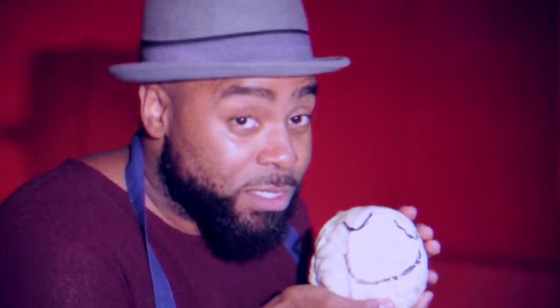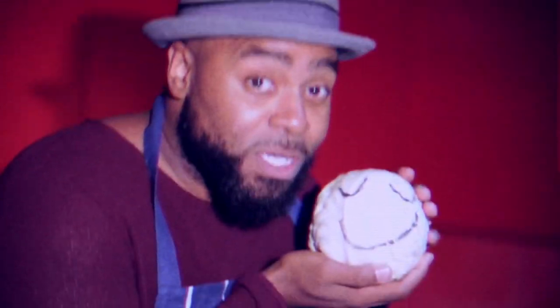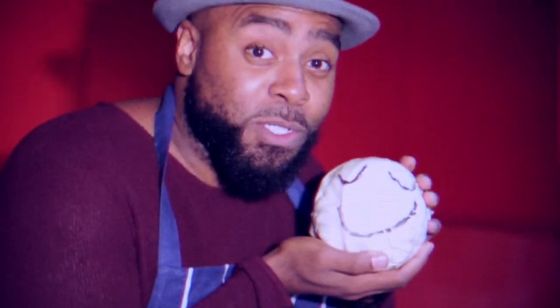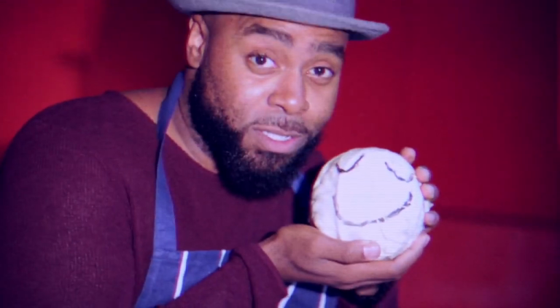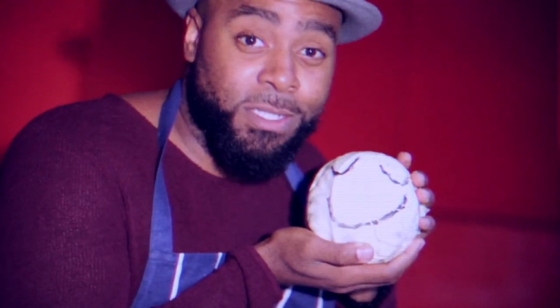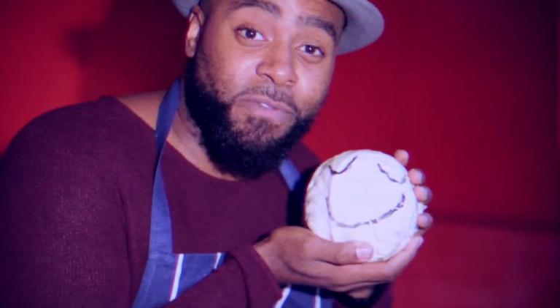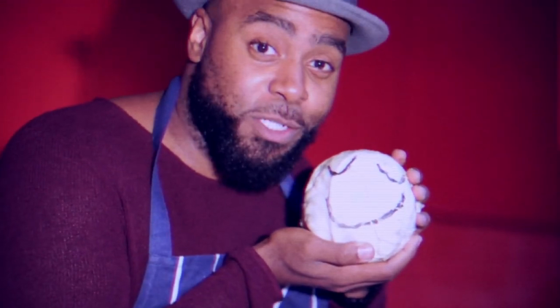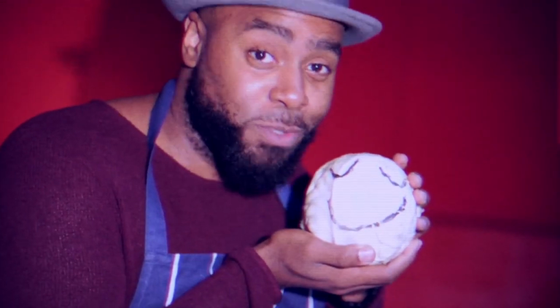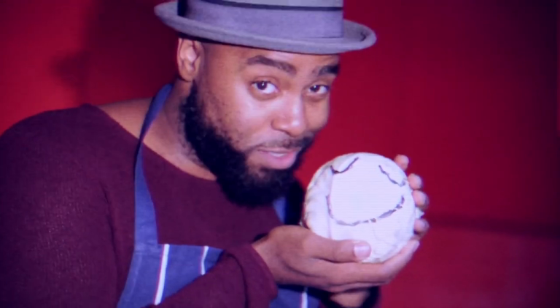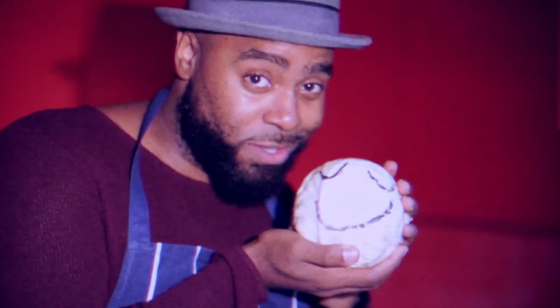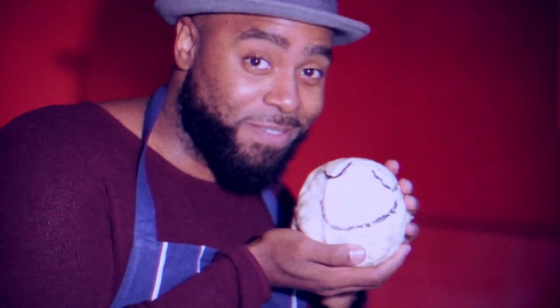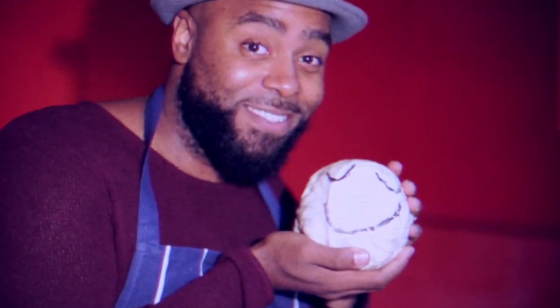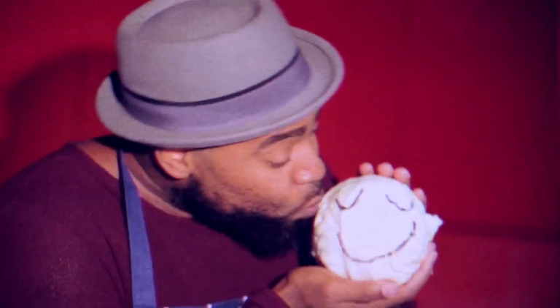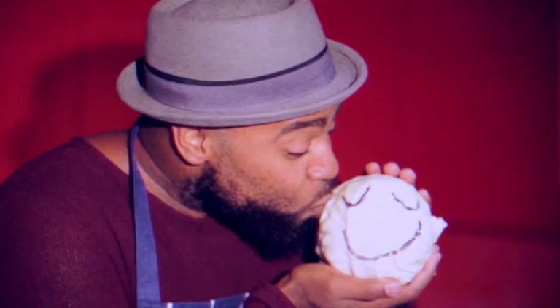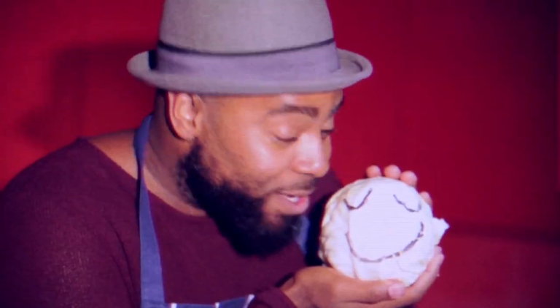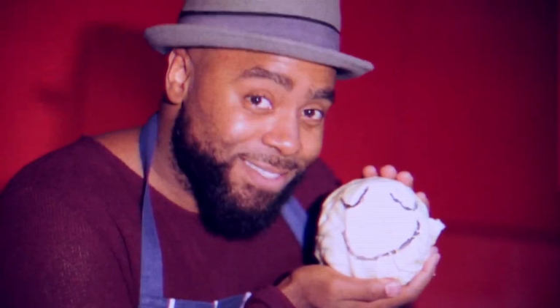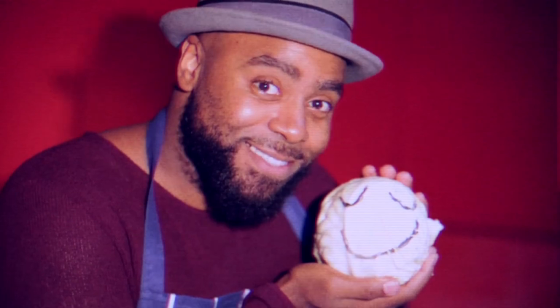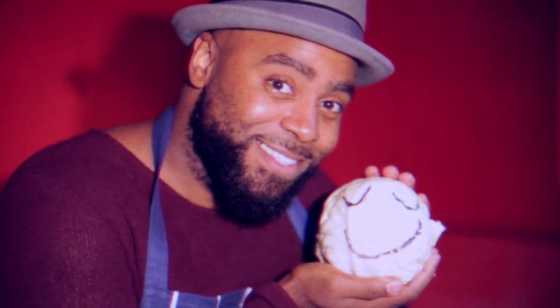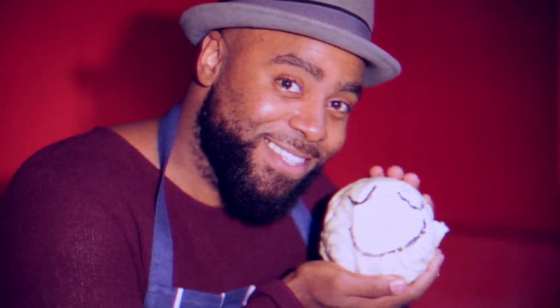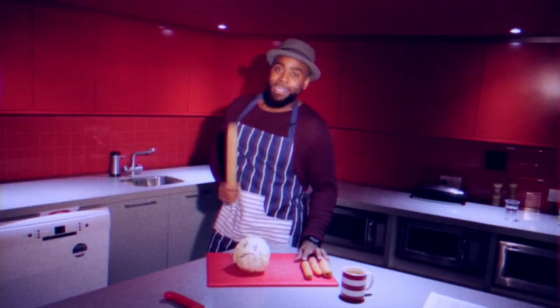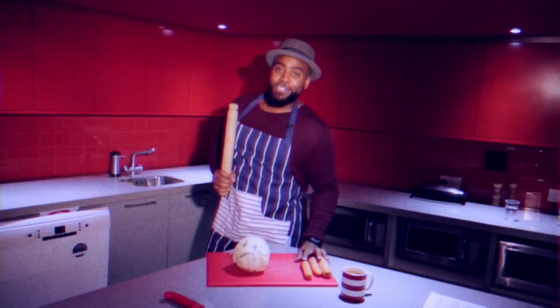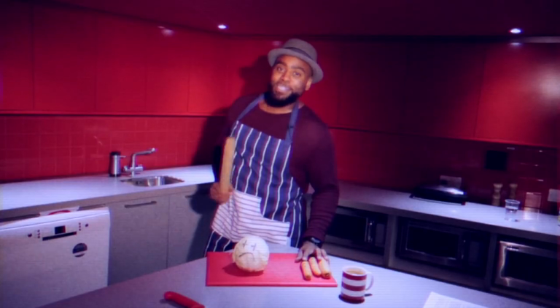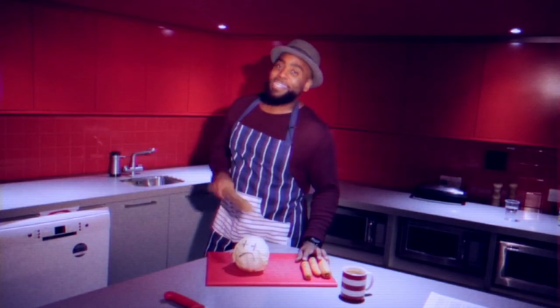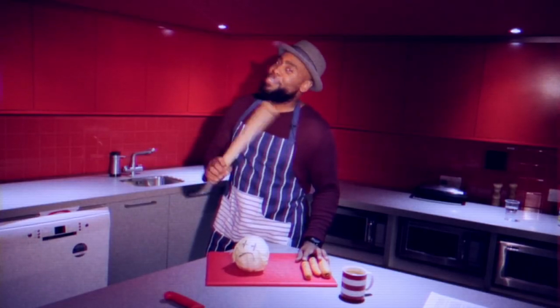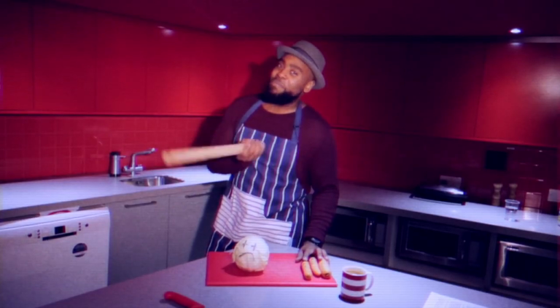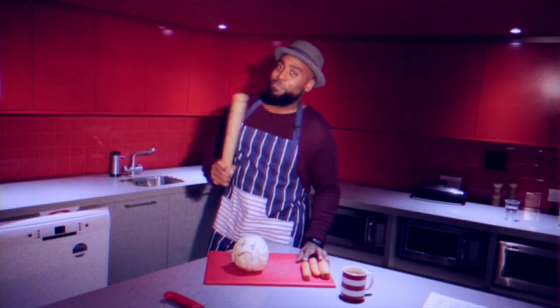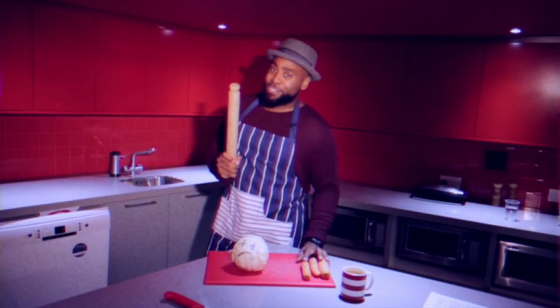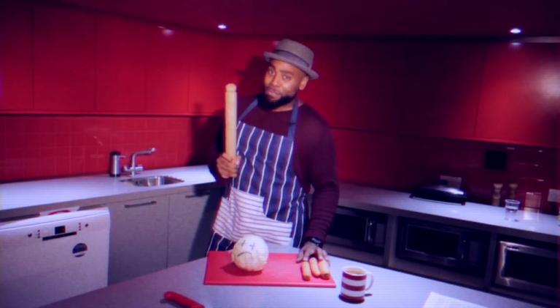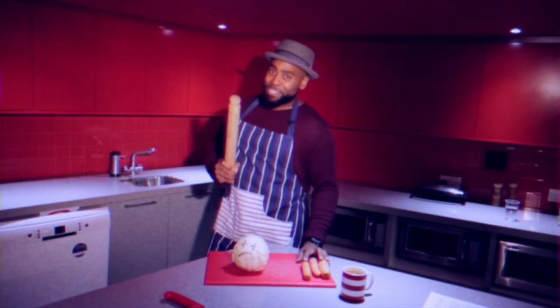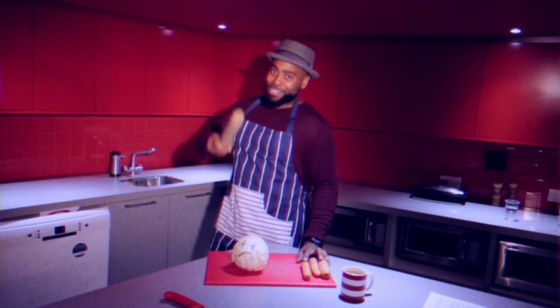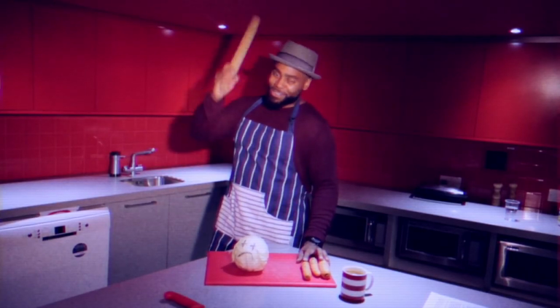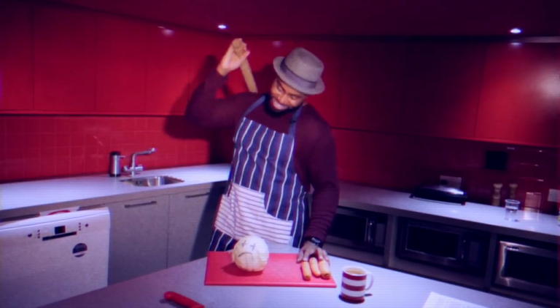Sometimes you got to sing to your vegetables. It's a dirty job but somebody's got to do it.